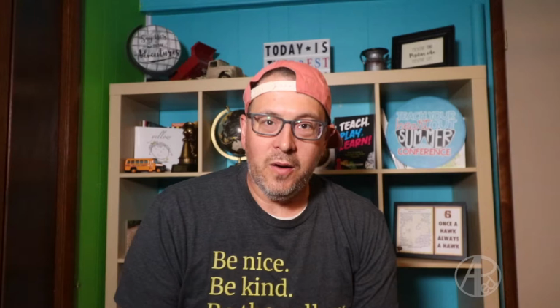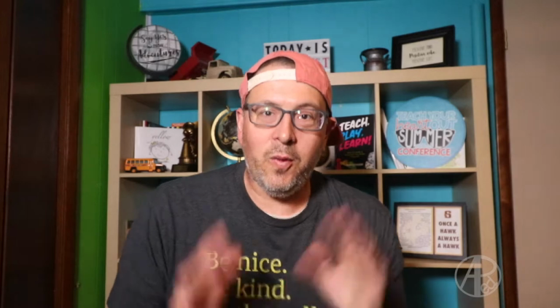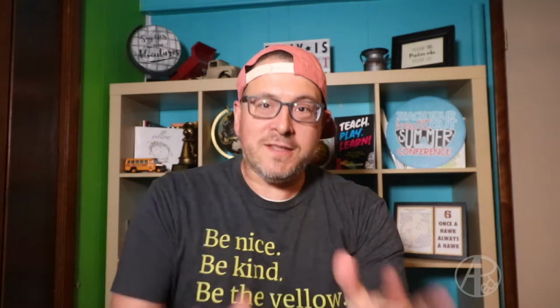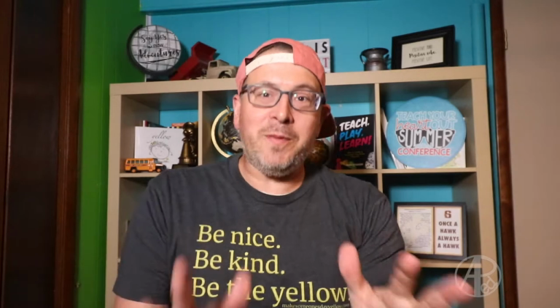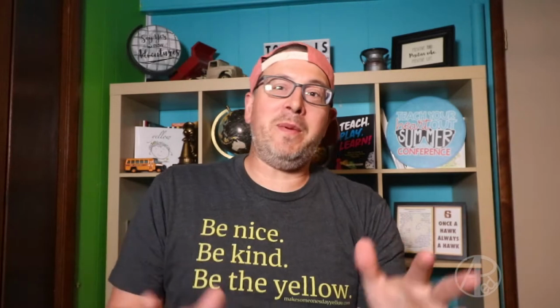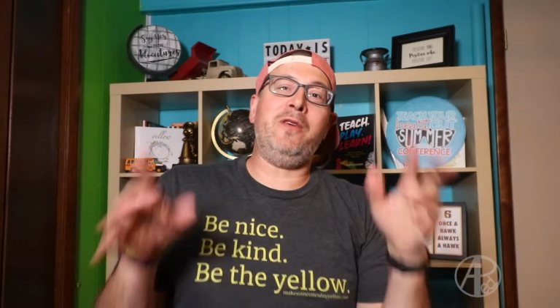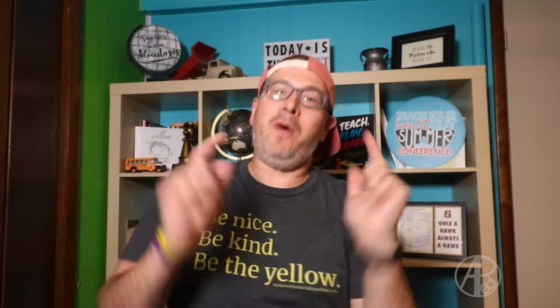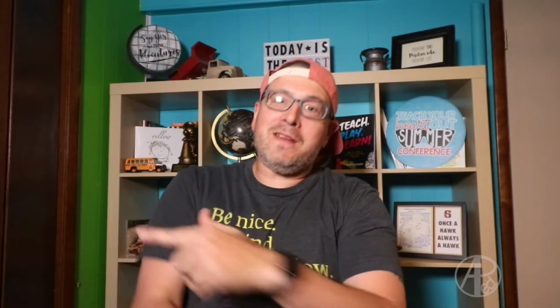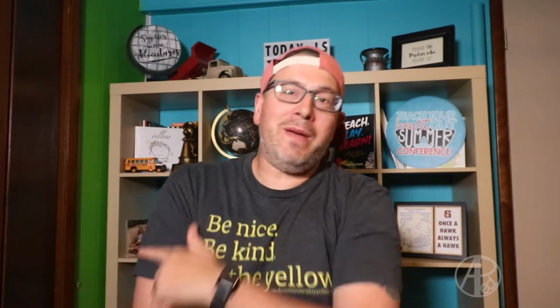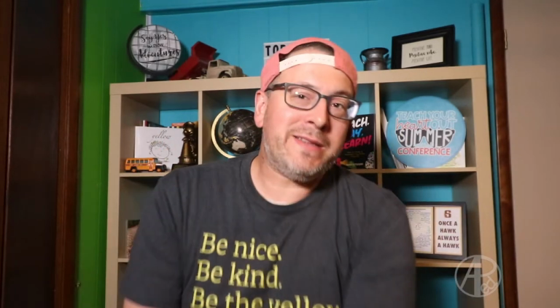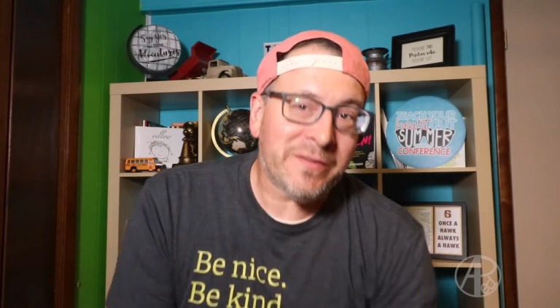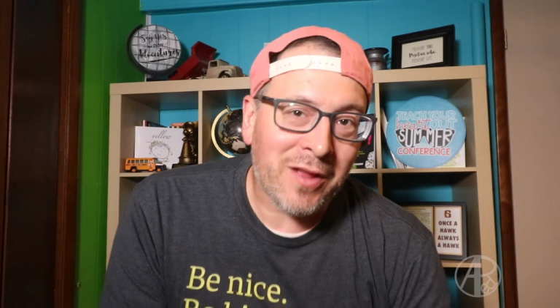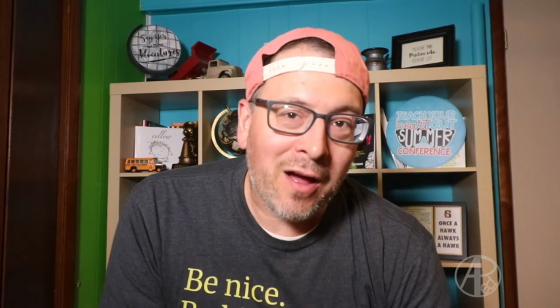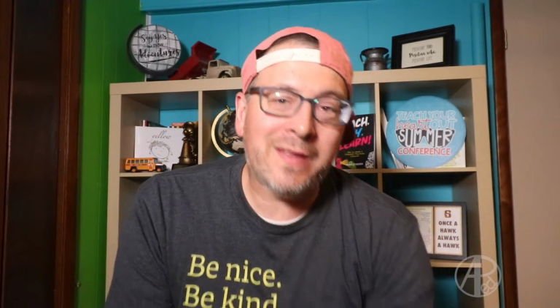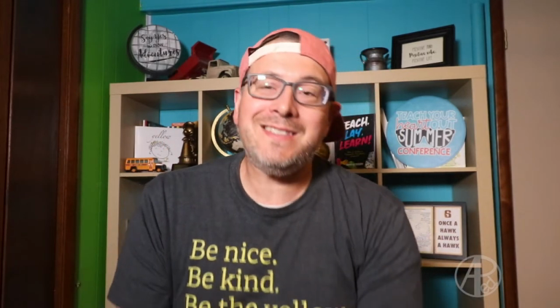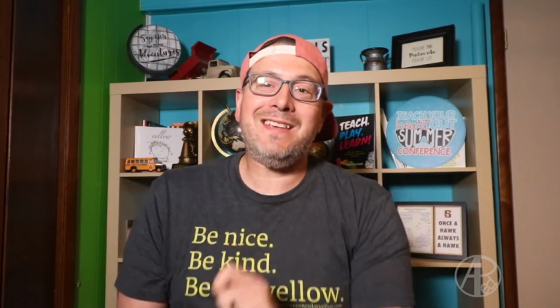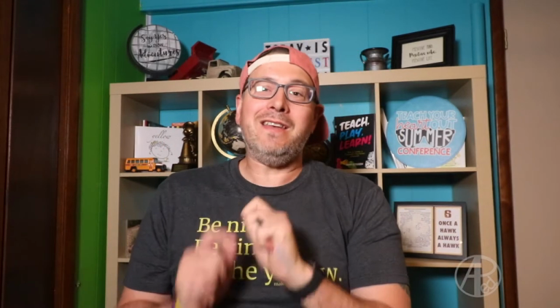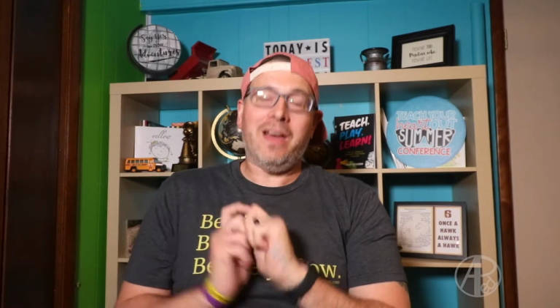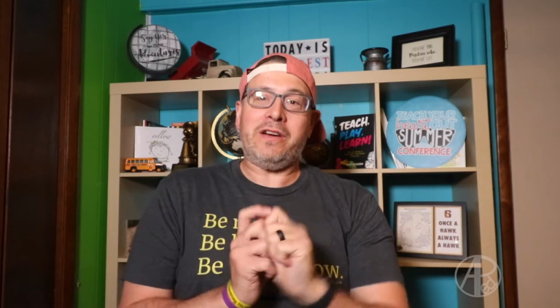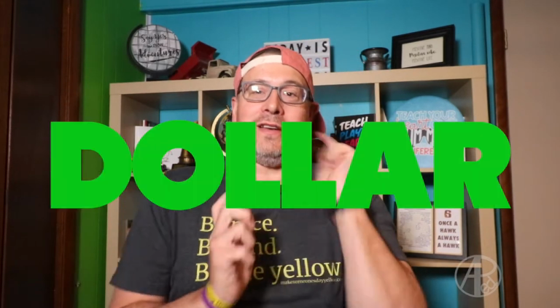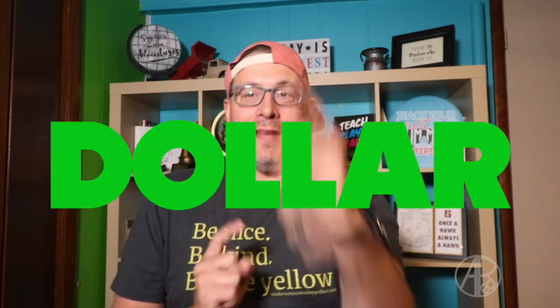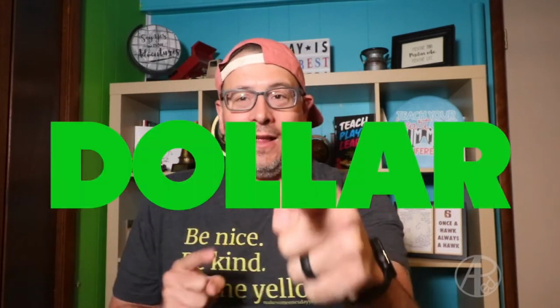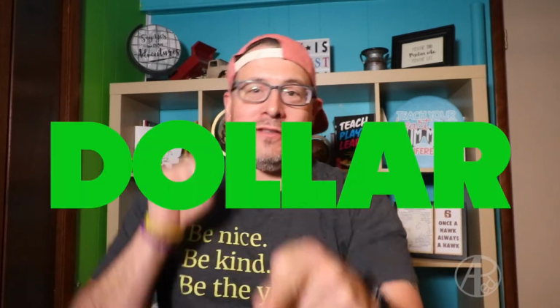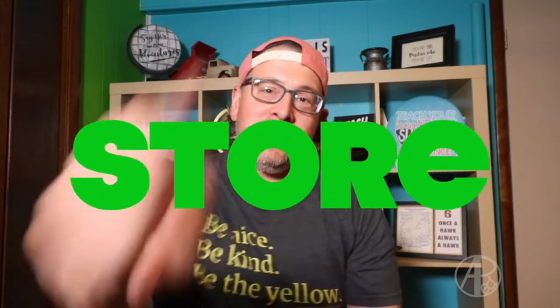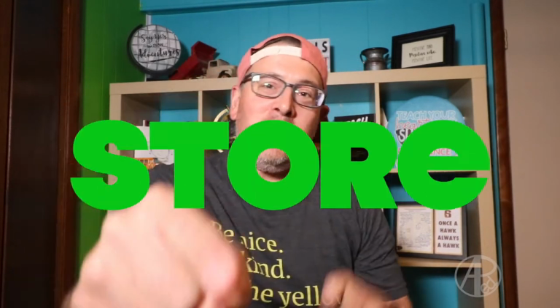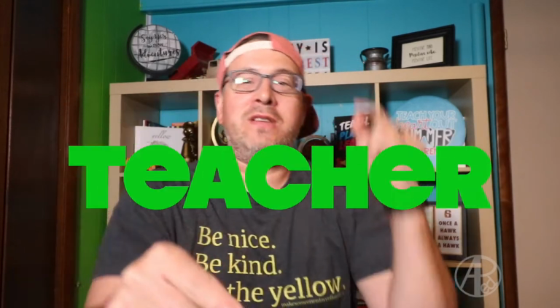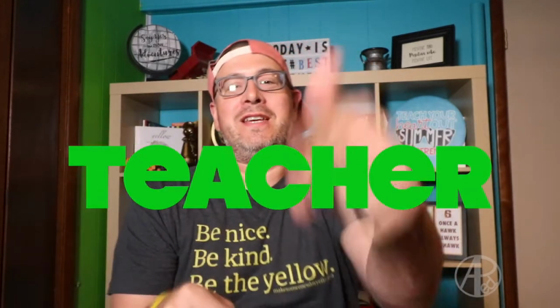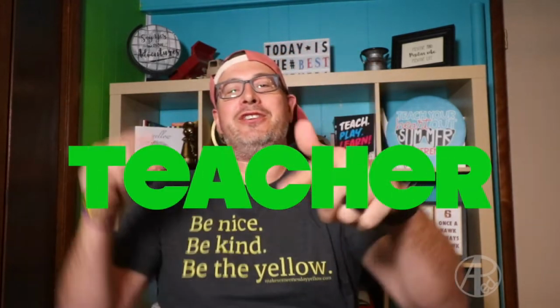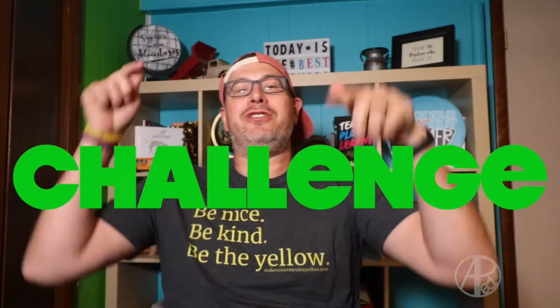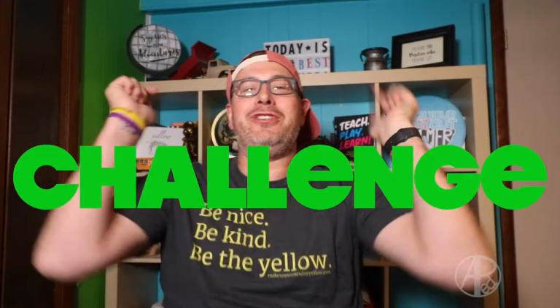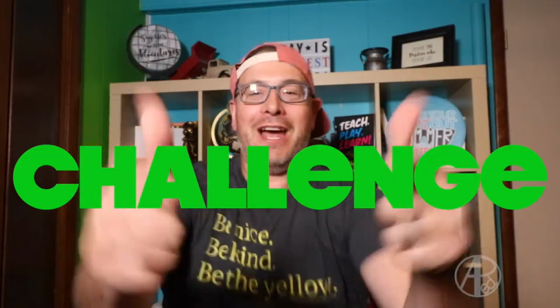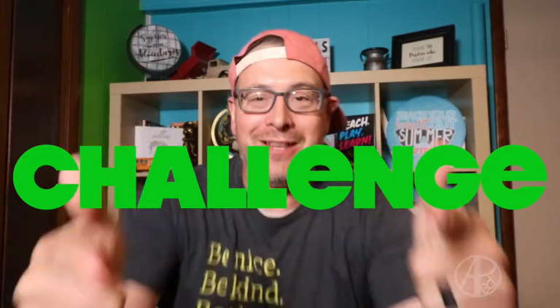What's up everybody? Welcome back to the vlog. This is another dollar store teacher challenge.